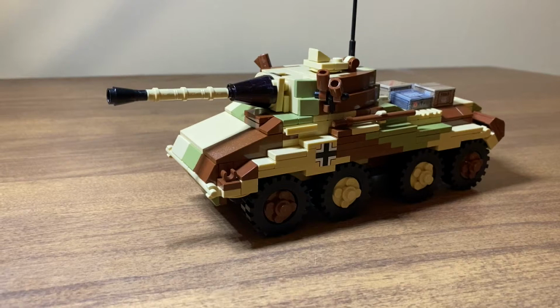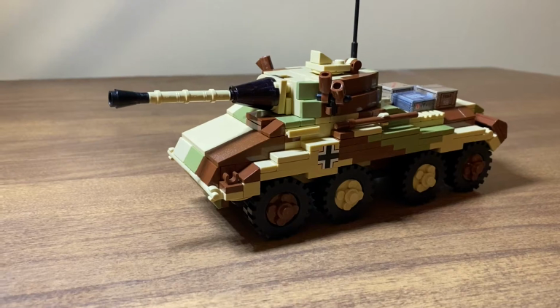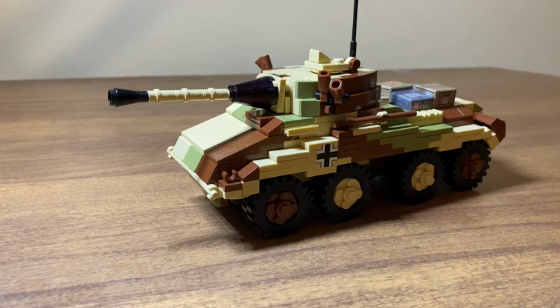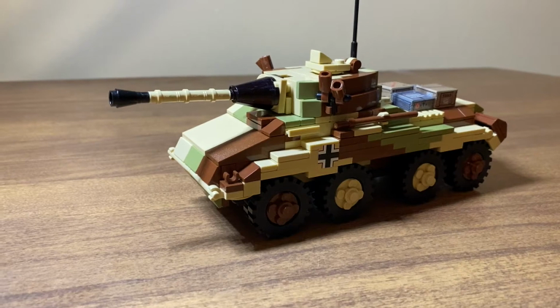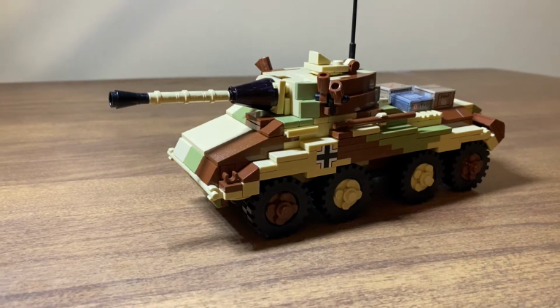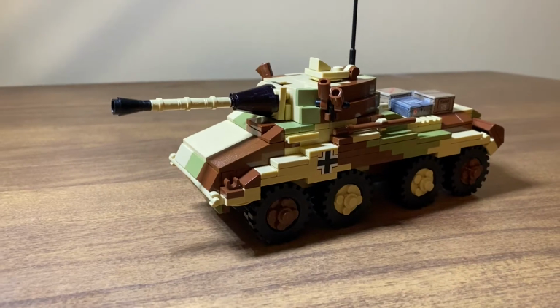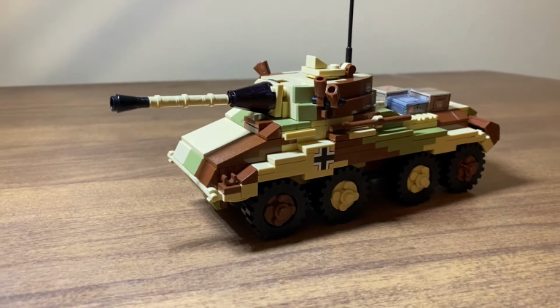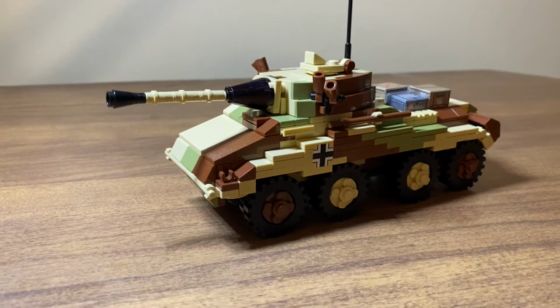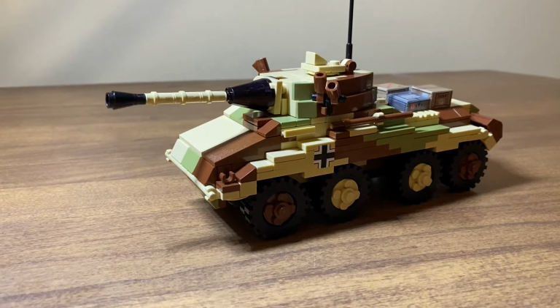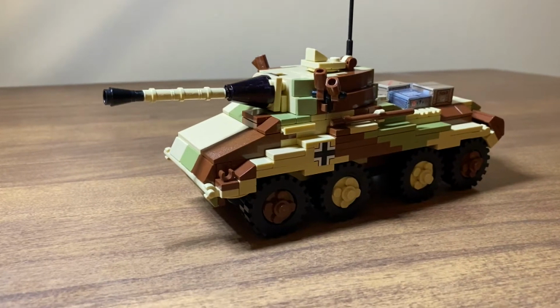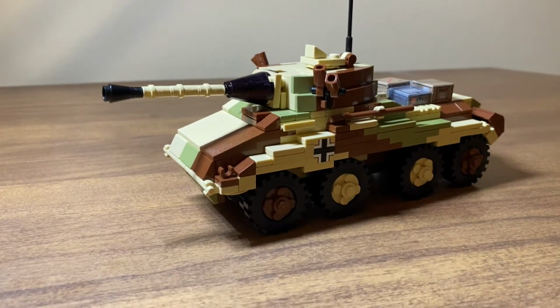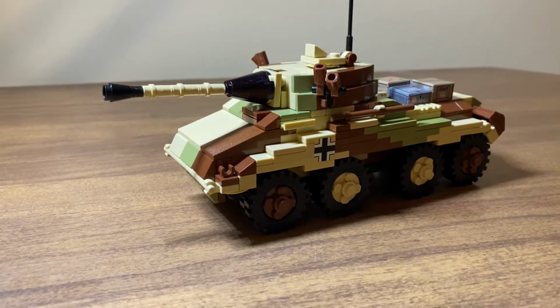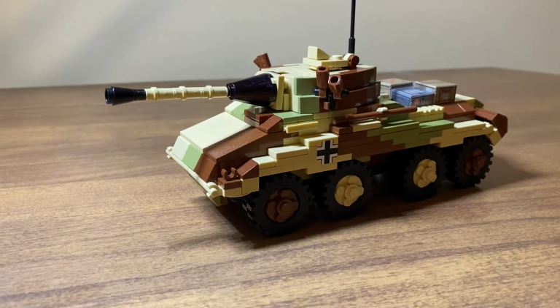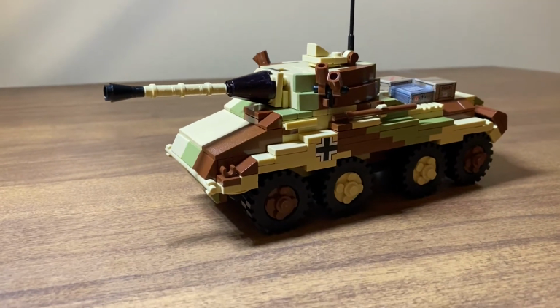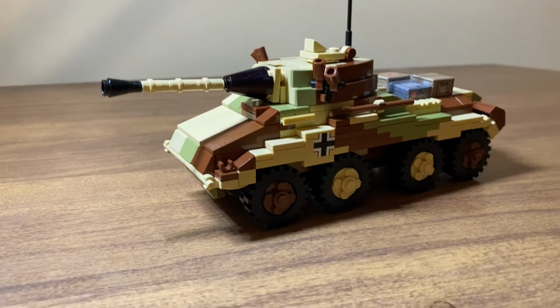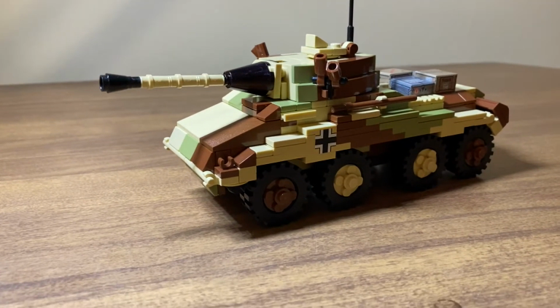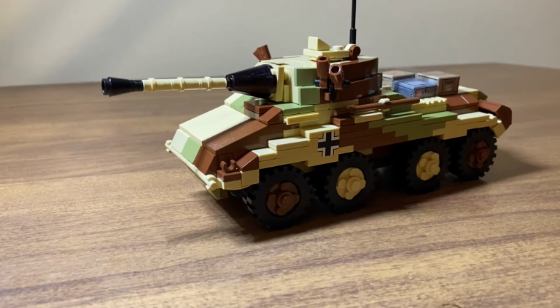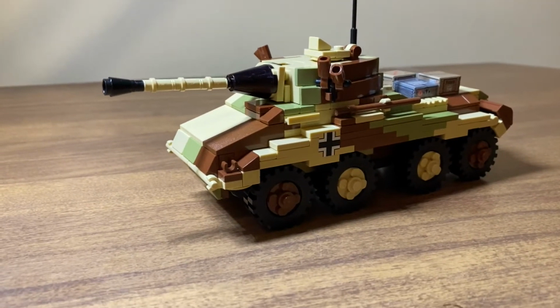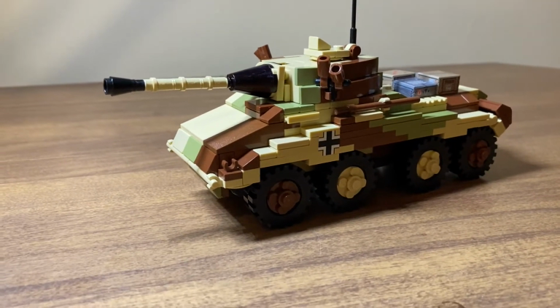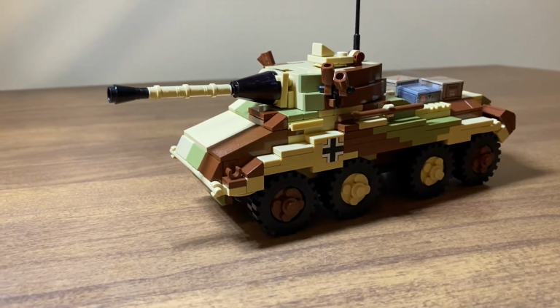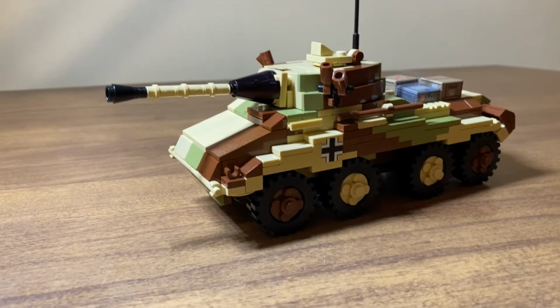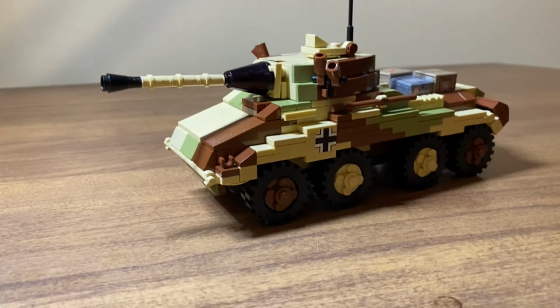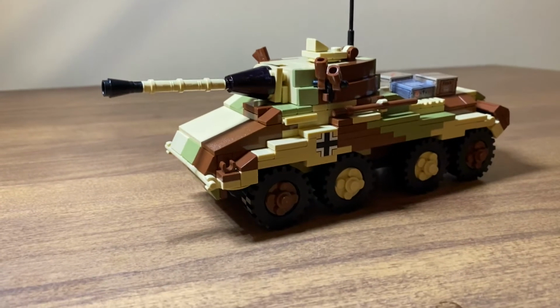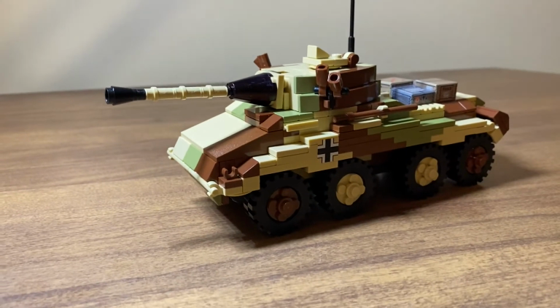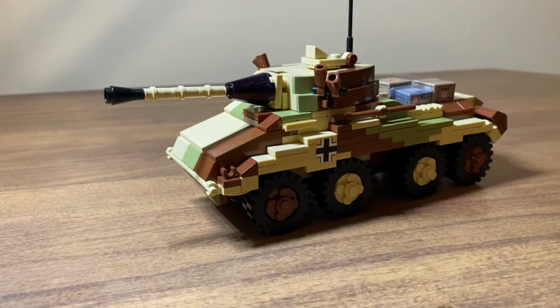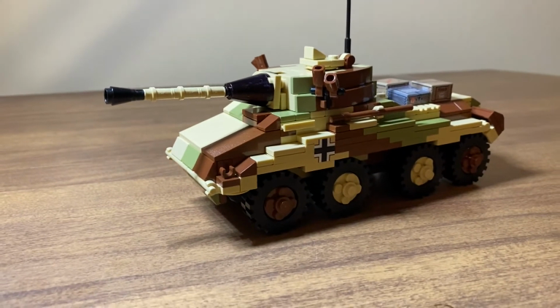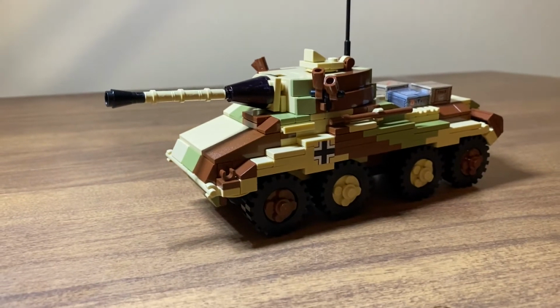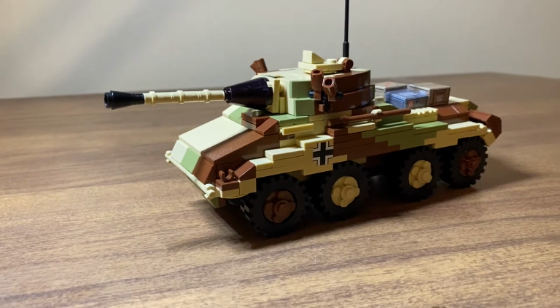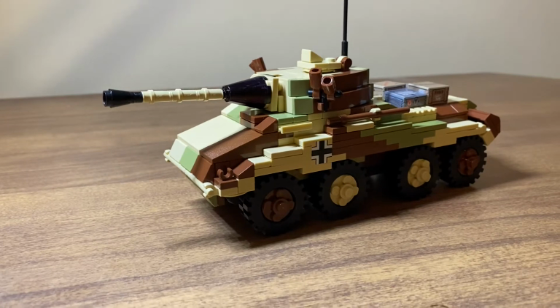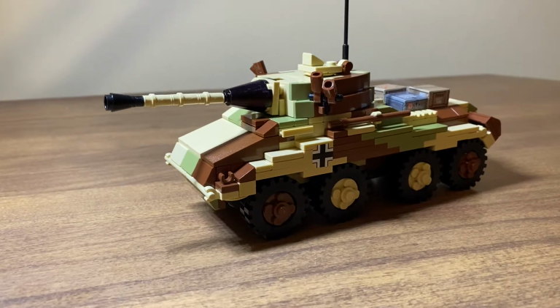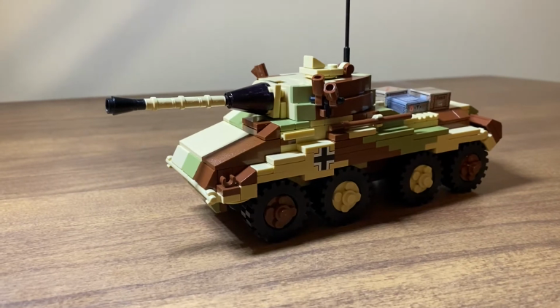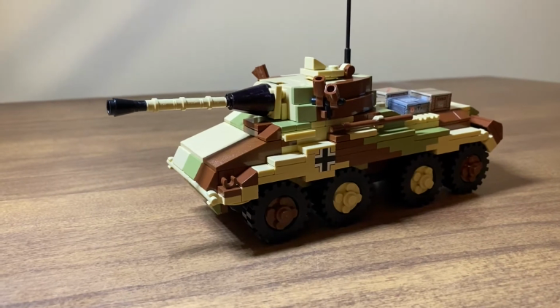What's up guys? This is Berk Bros Productions. Today we have a review of the Brickmania SDKFZ 234 Puma.